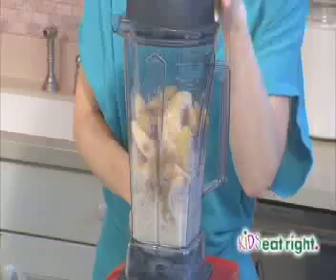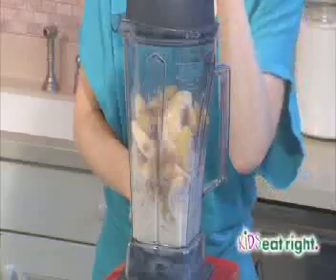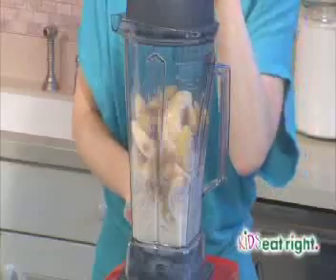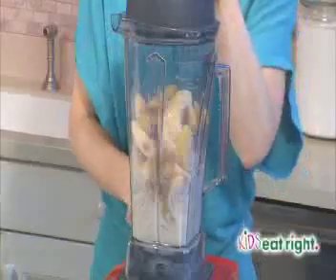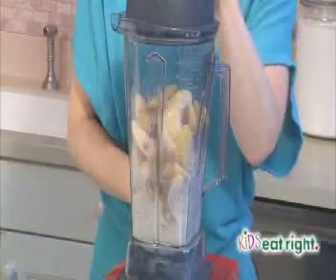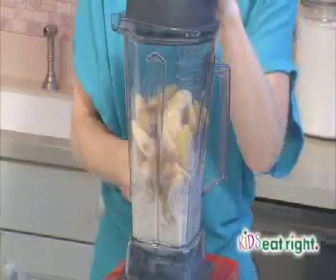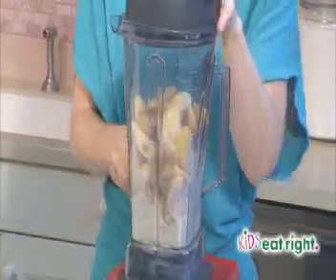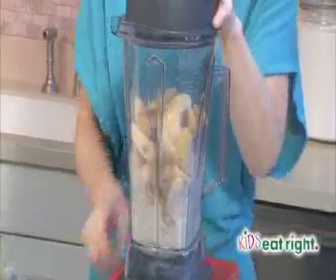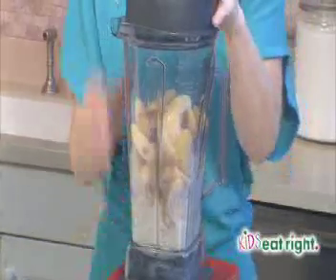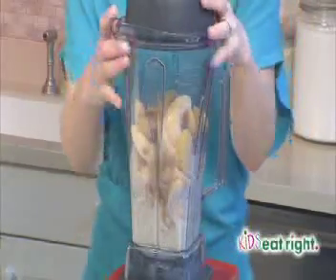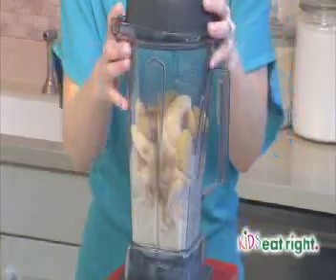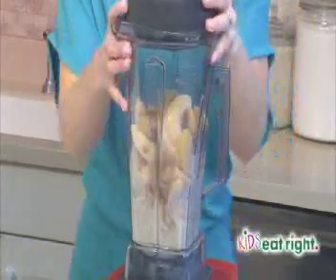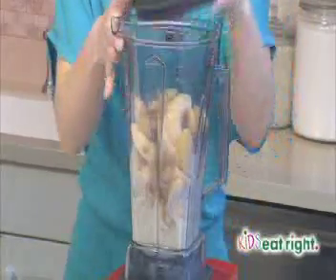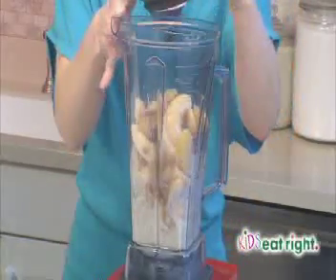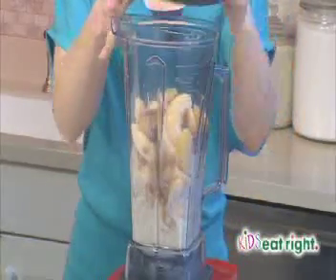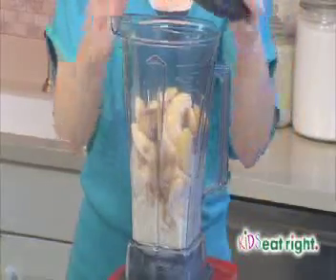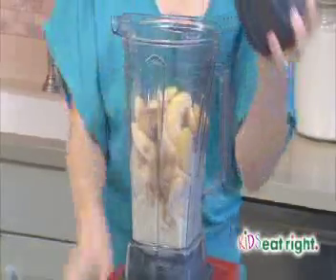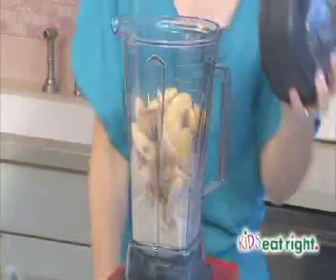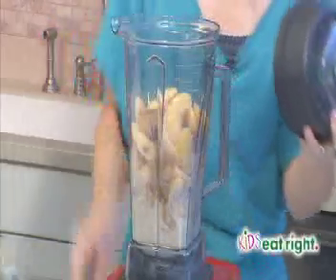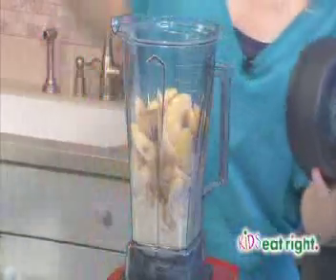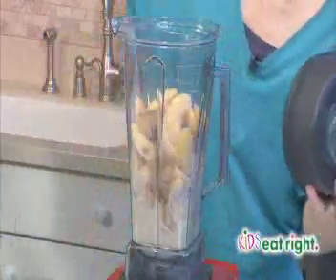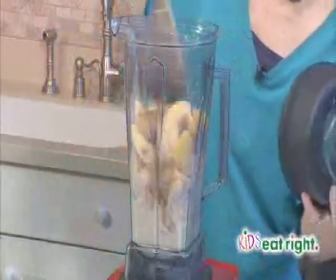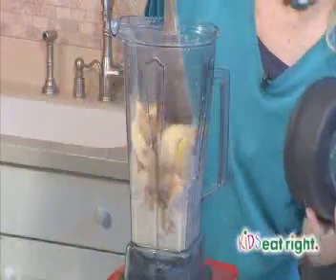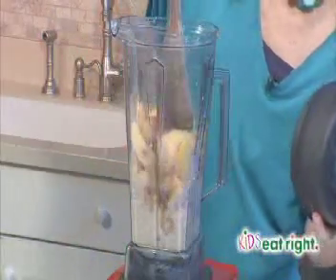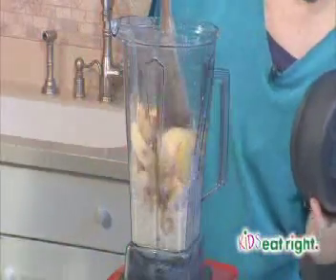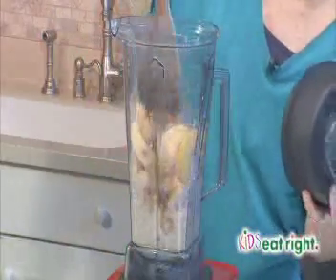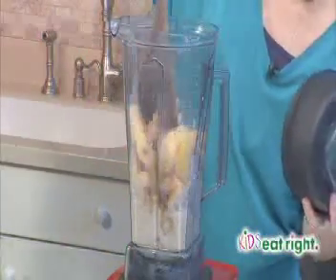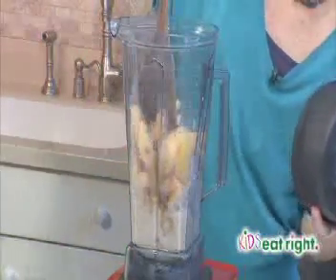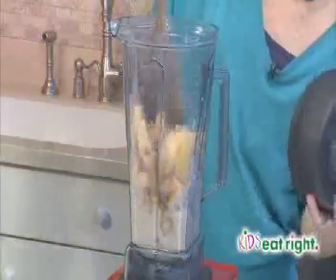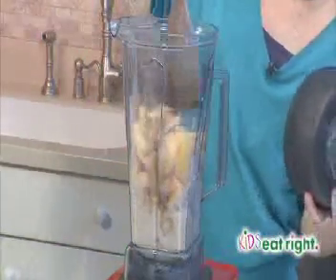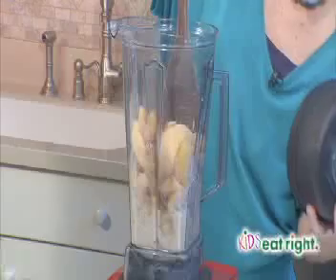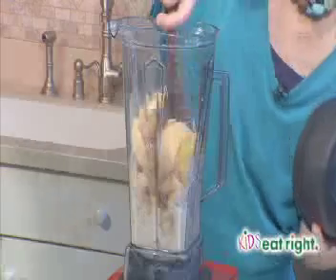If your blender gets stuck, just use a spoon to keep pushing the peaches down.